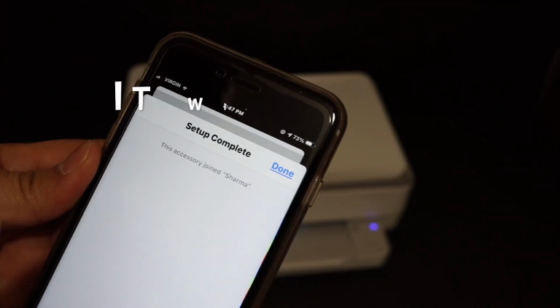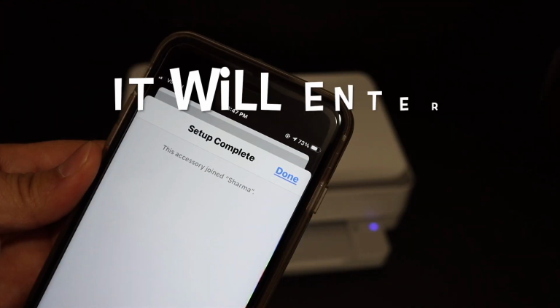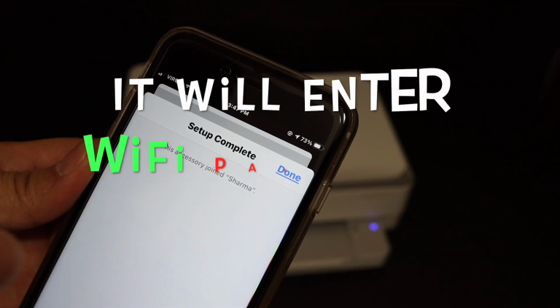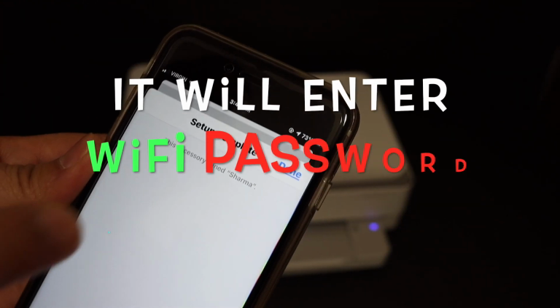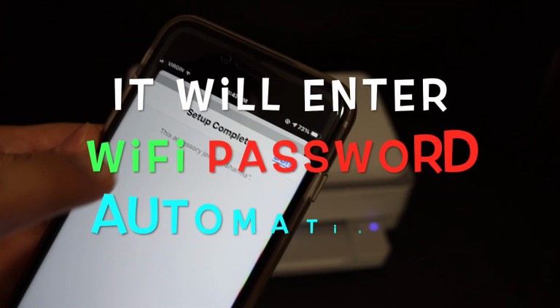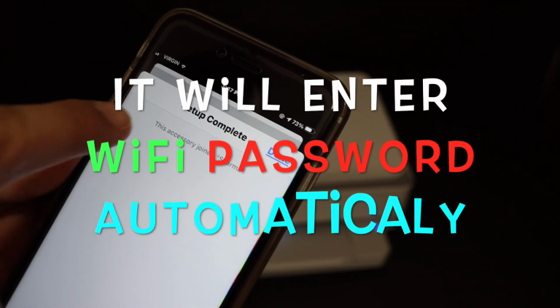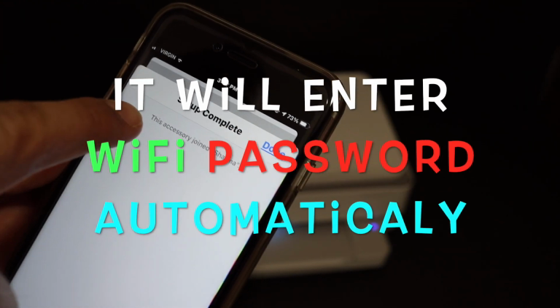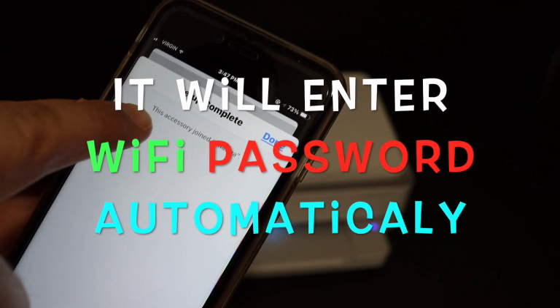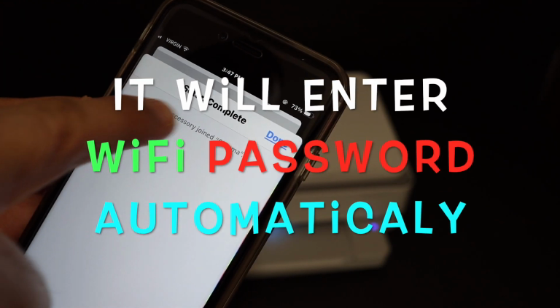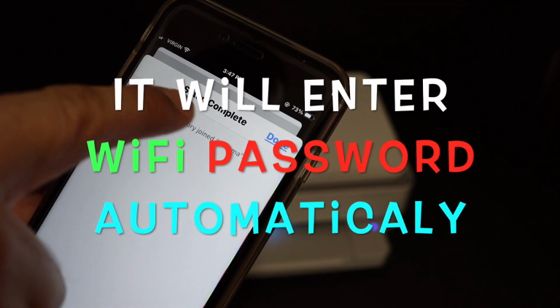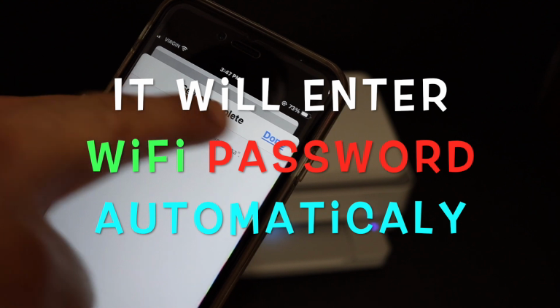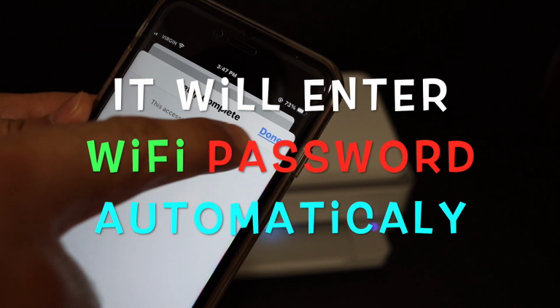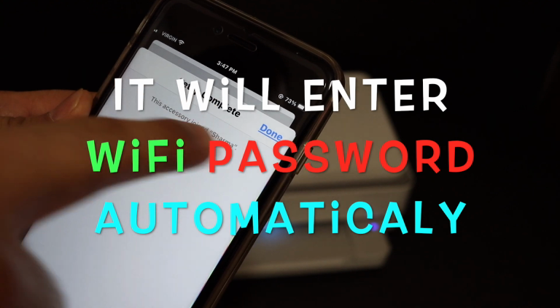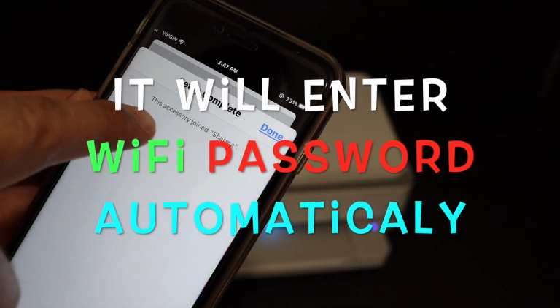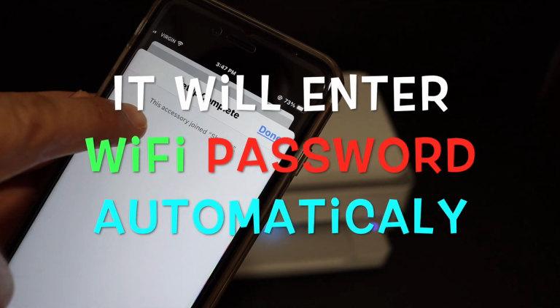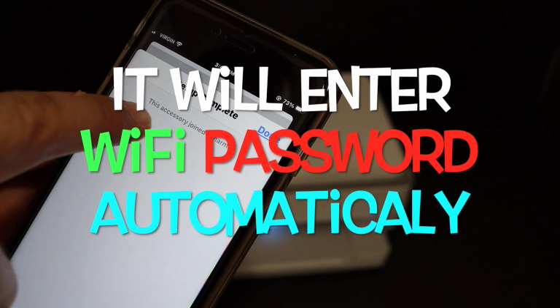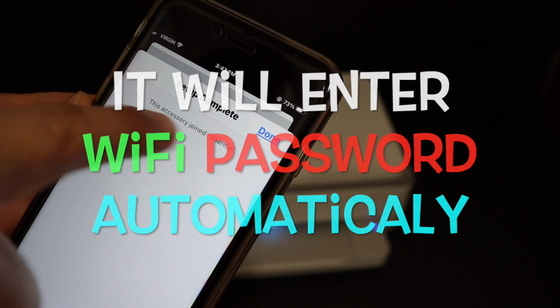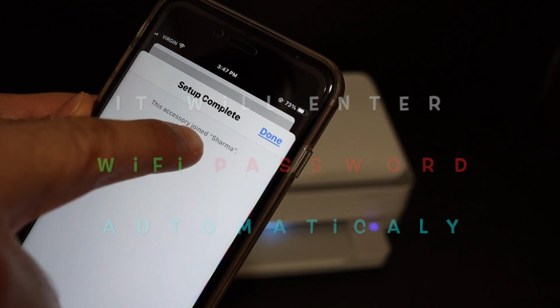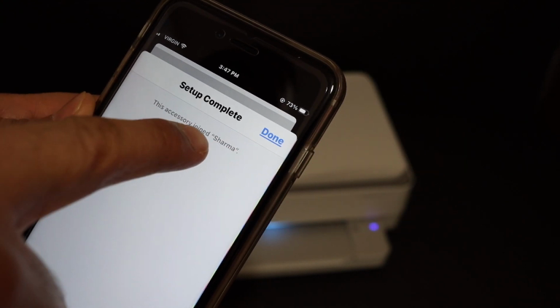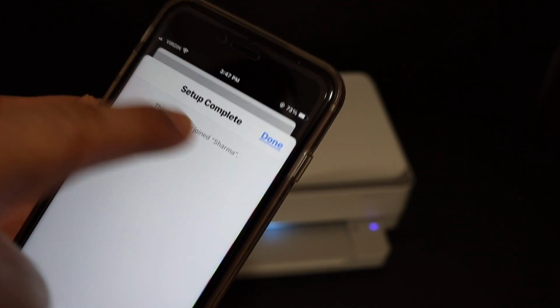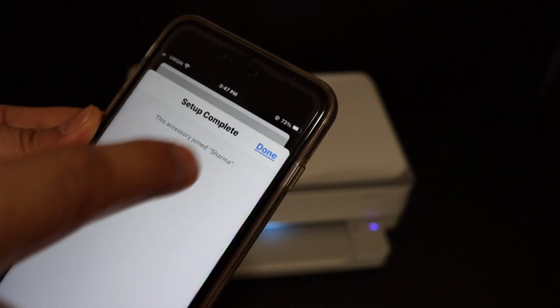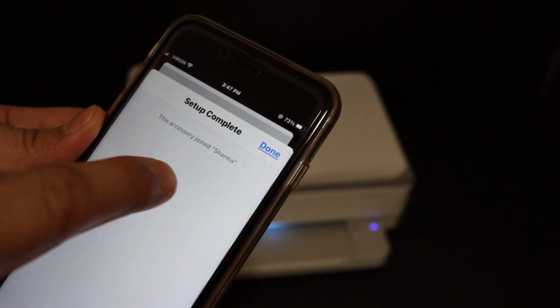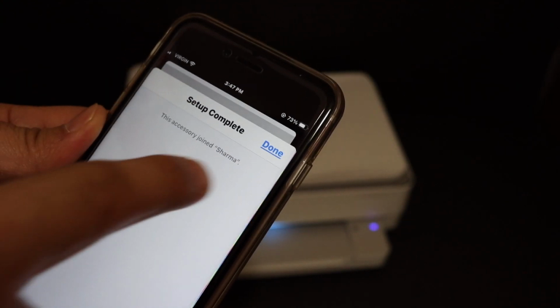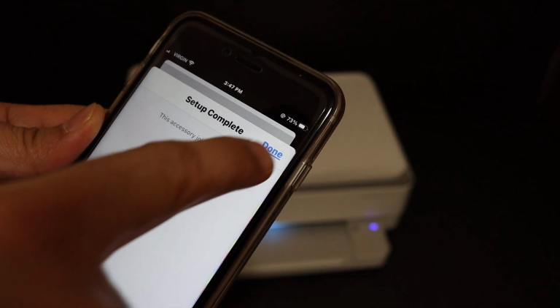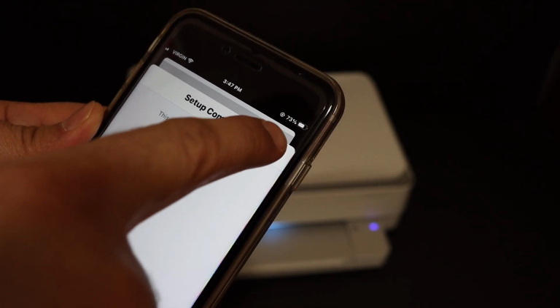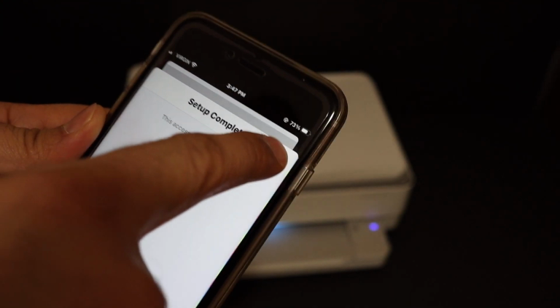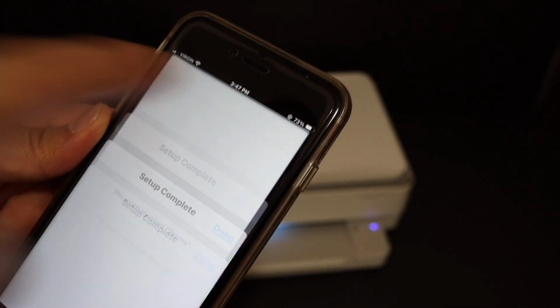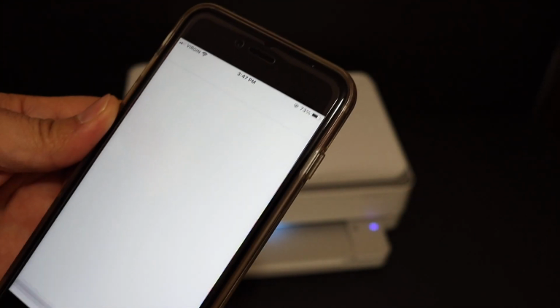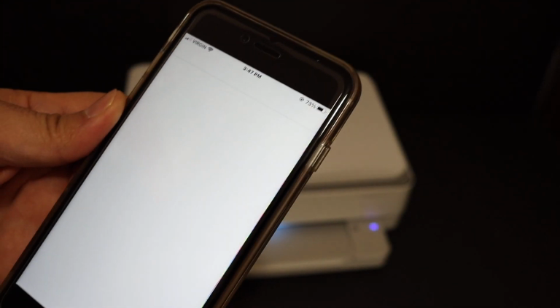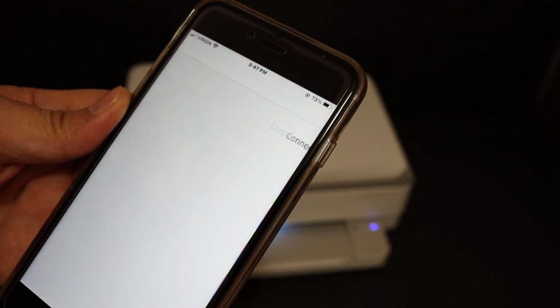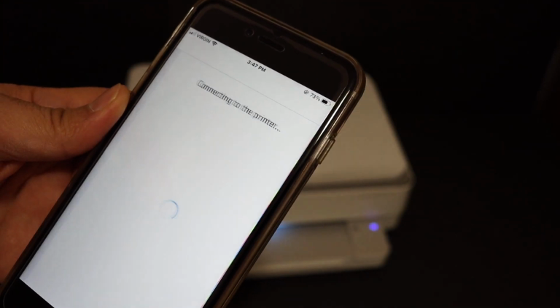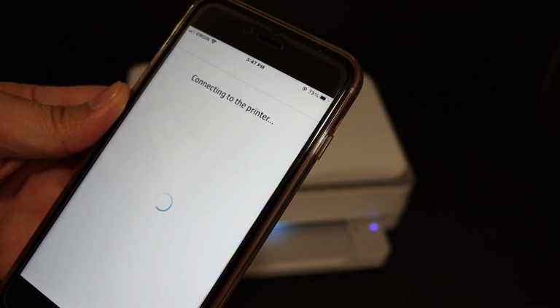Here we get a message that says the setup is complete and the printer has joined the network. Click the done button.